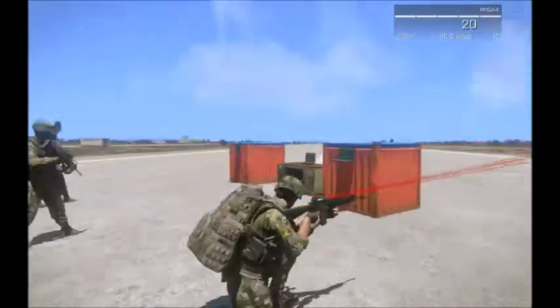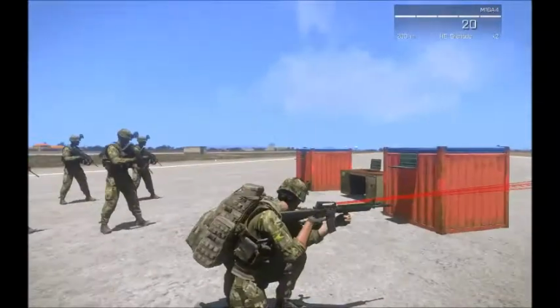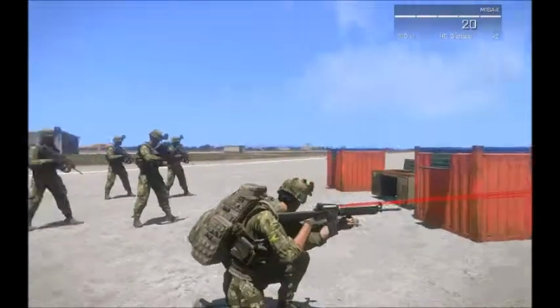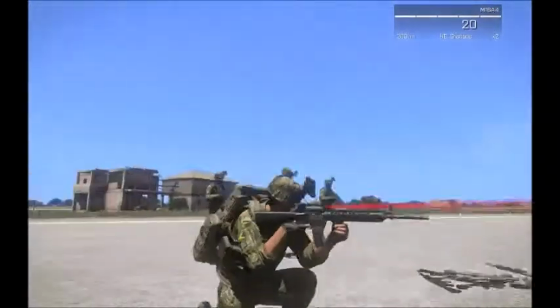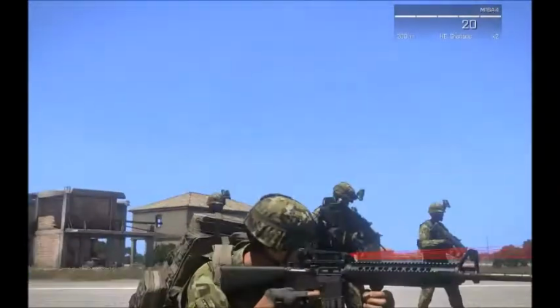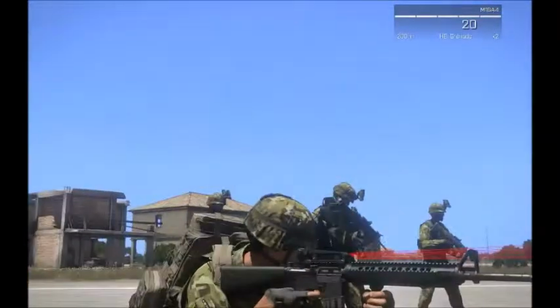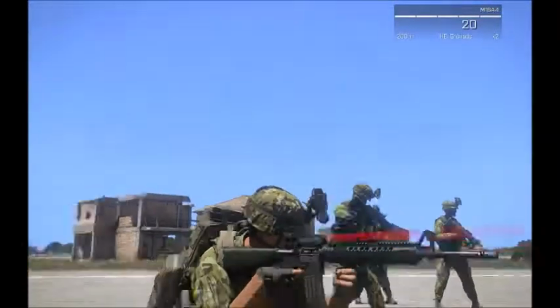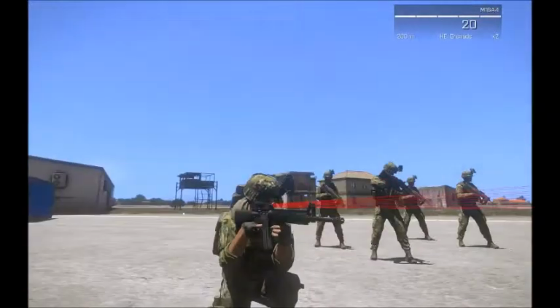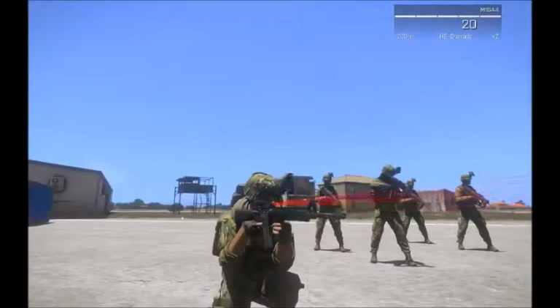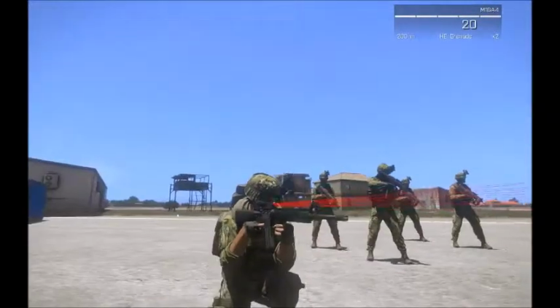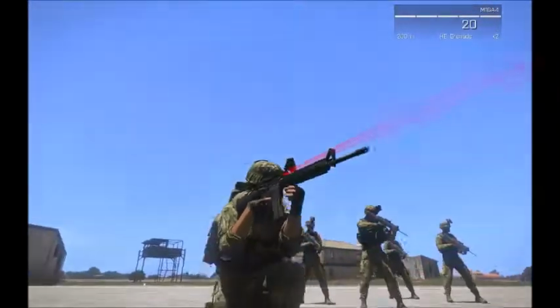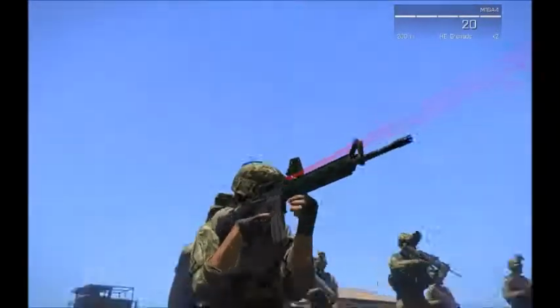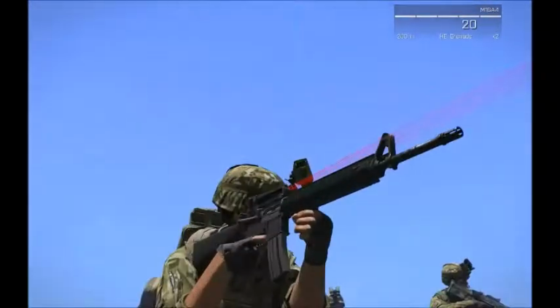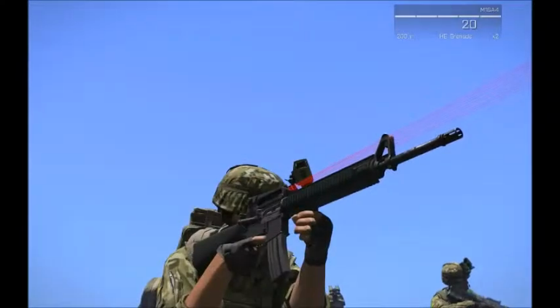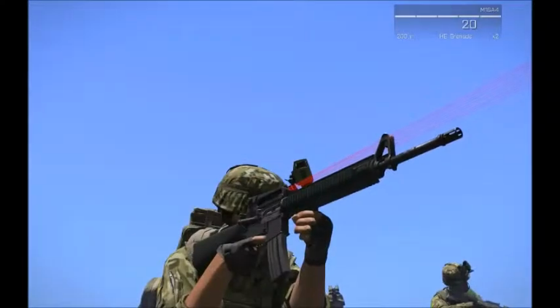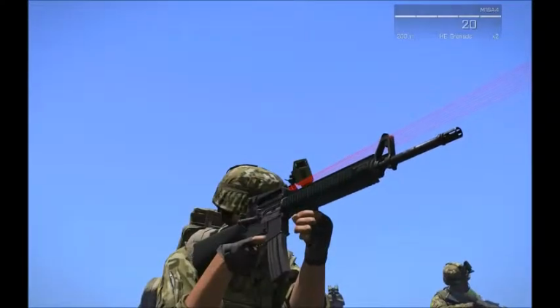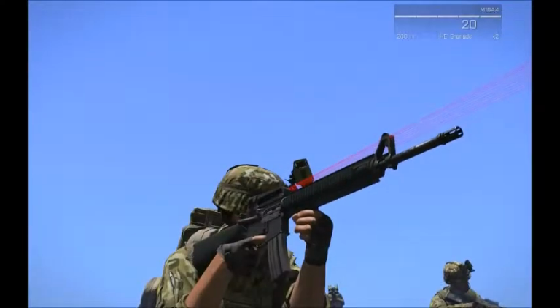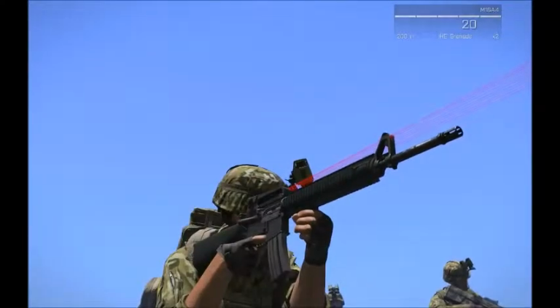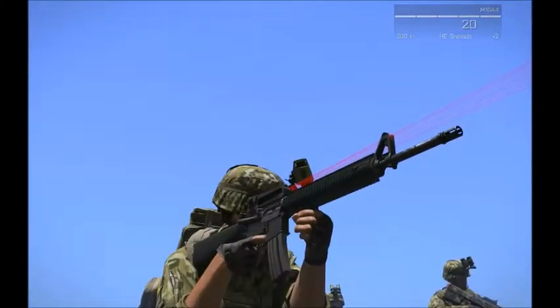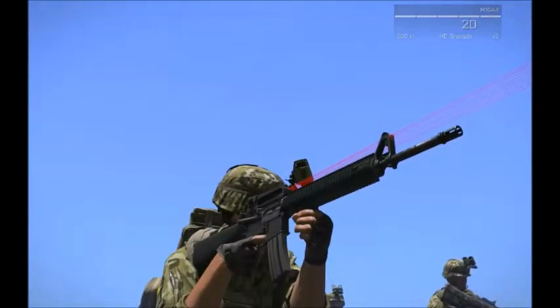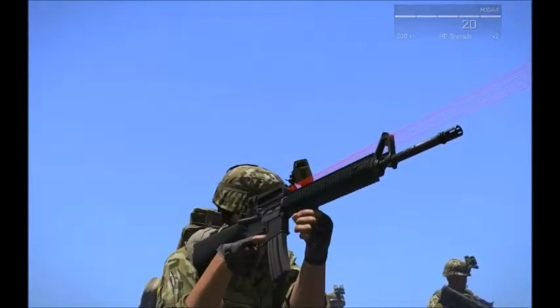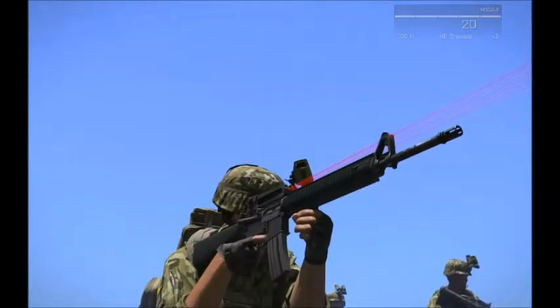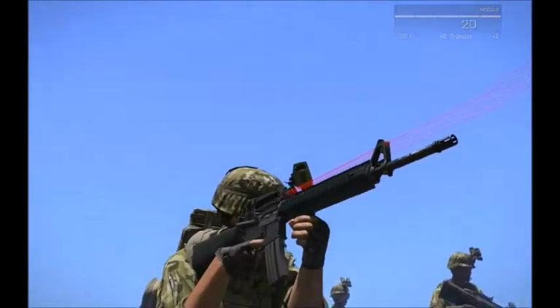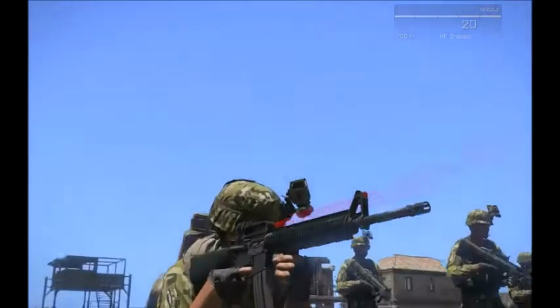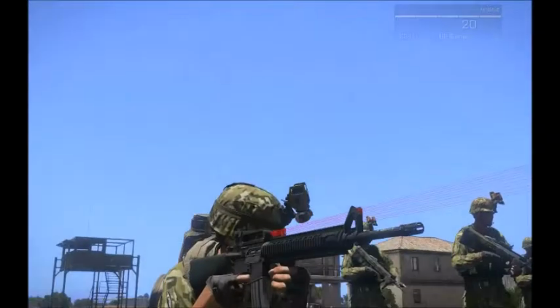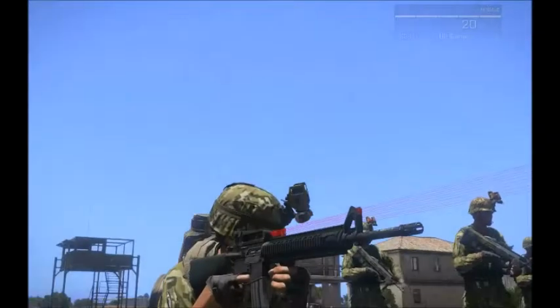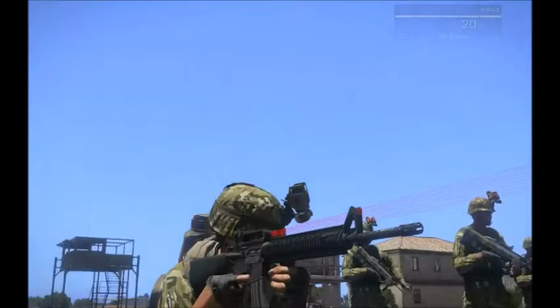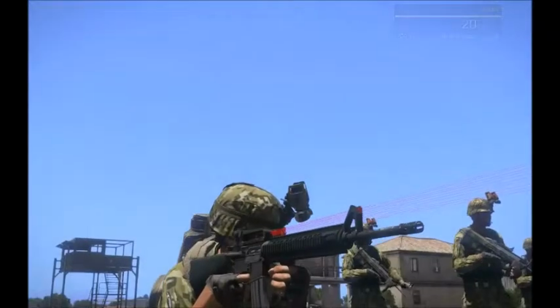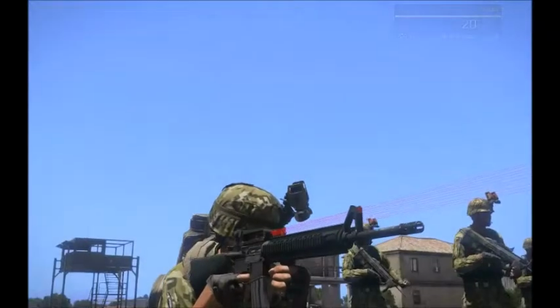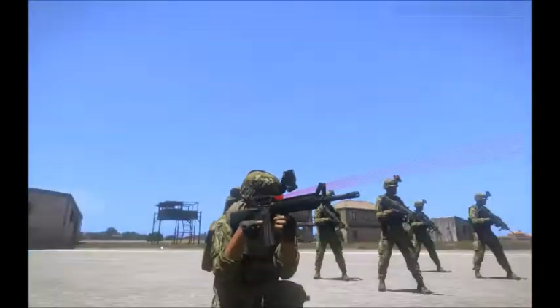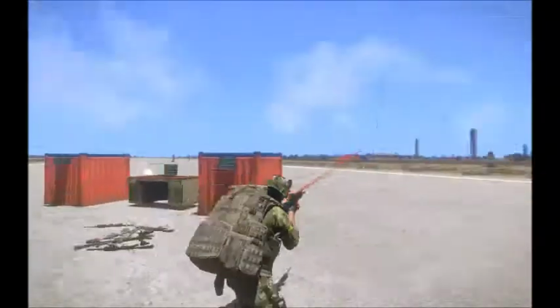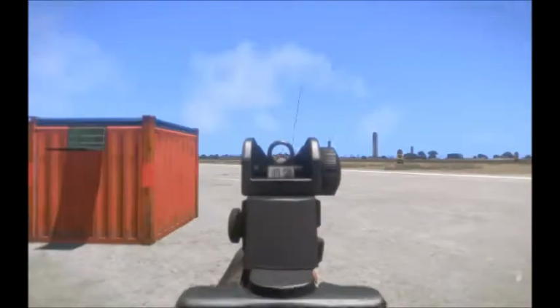And like the M4A3, this weapon can accept rifle optics, close quarters optics, flashlights, and suppressors.